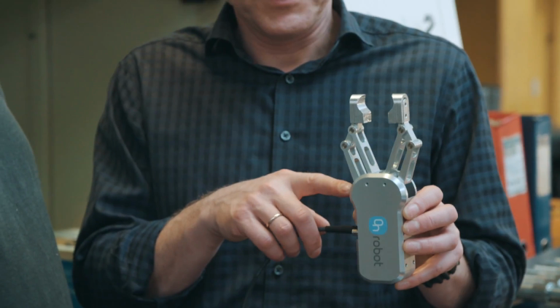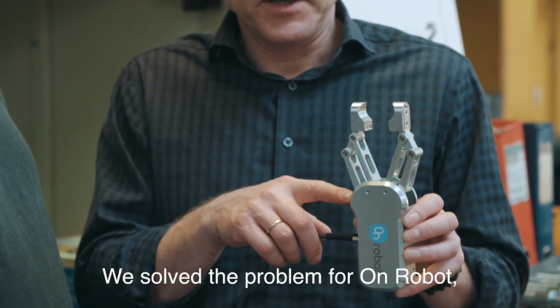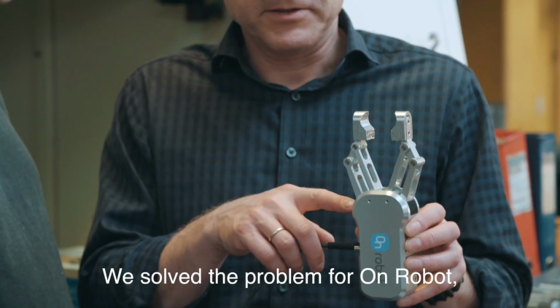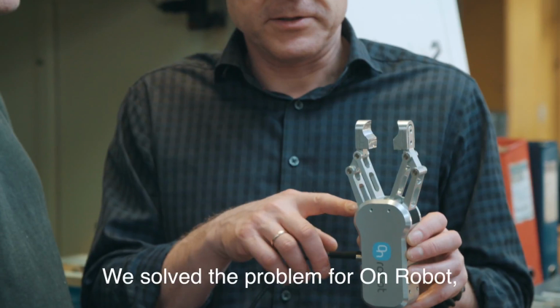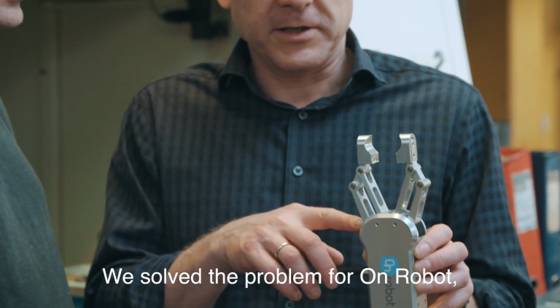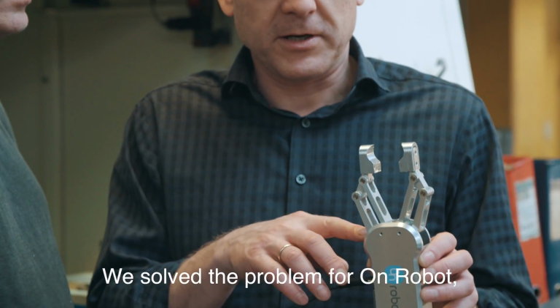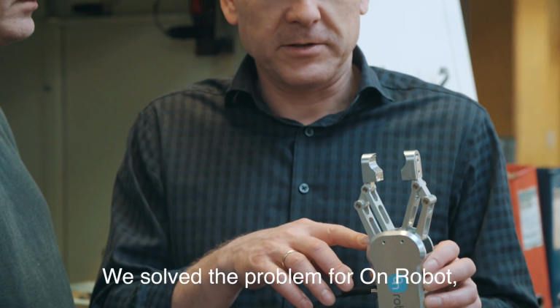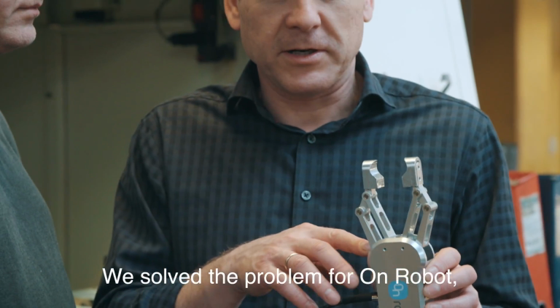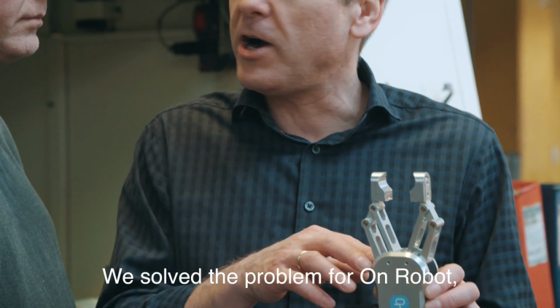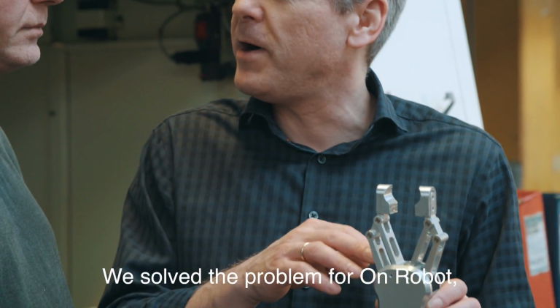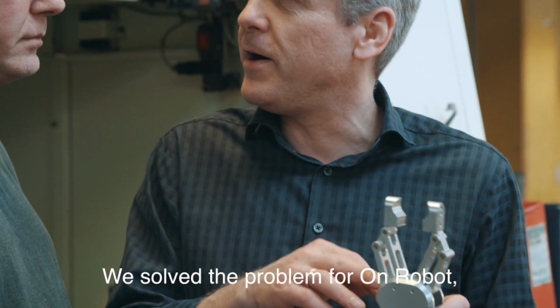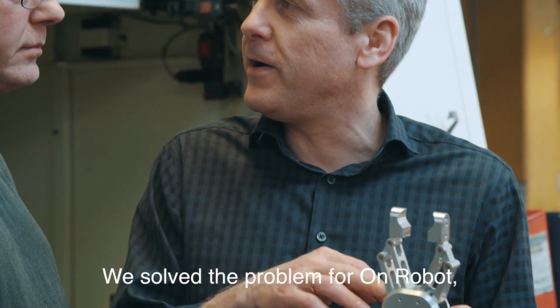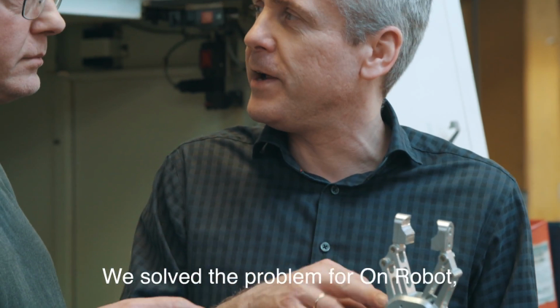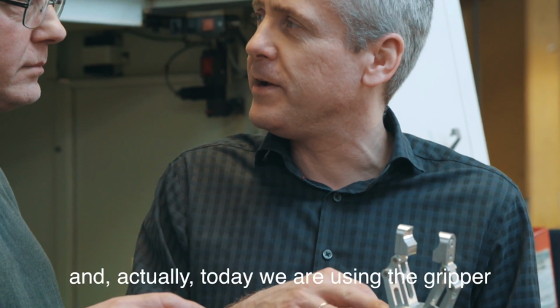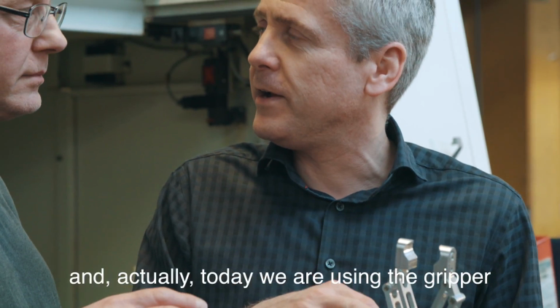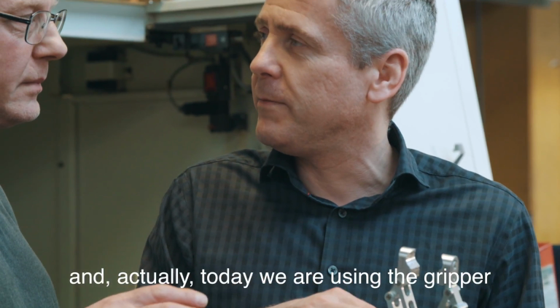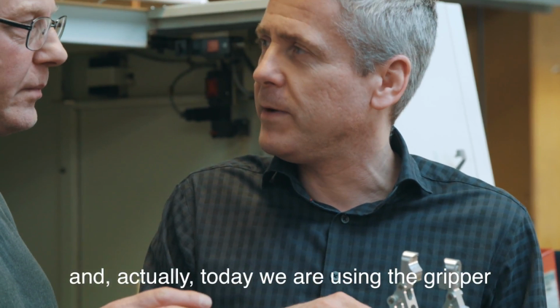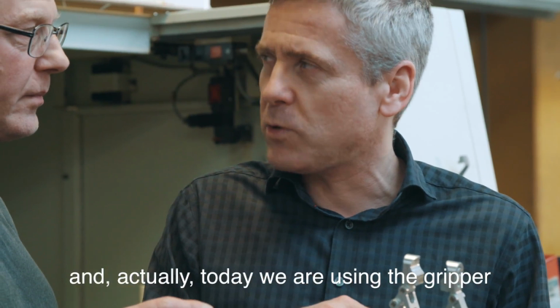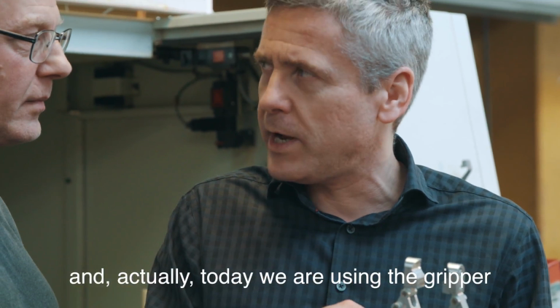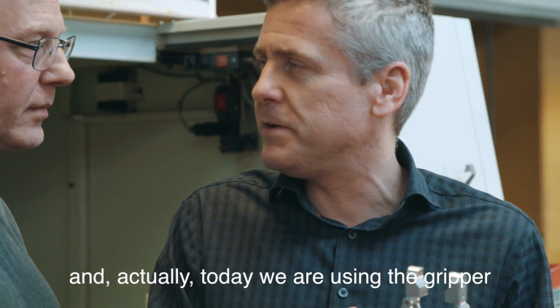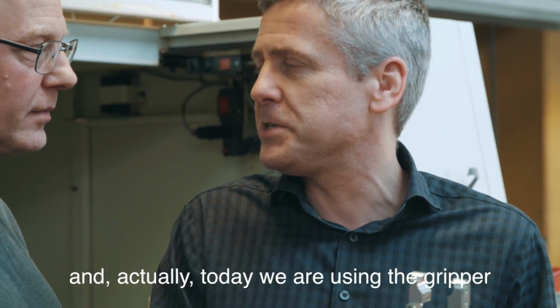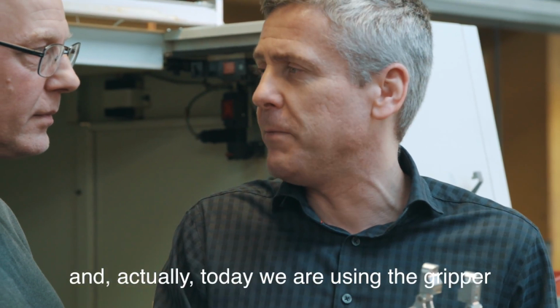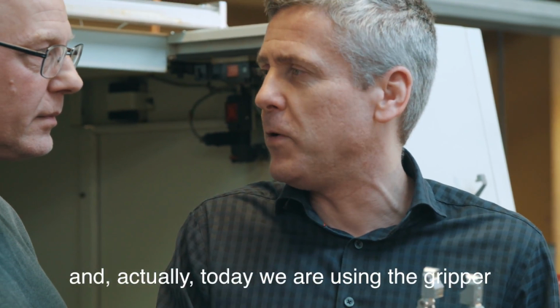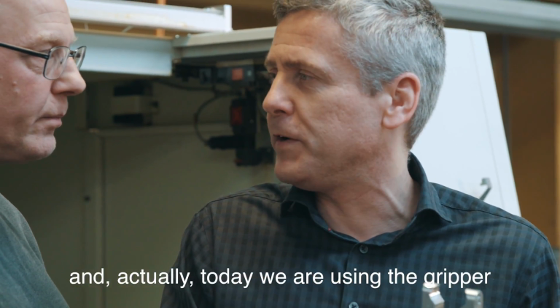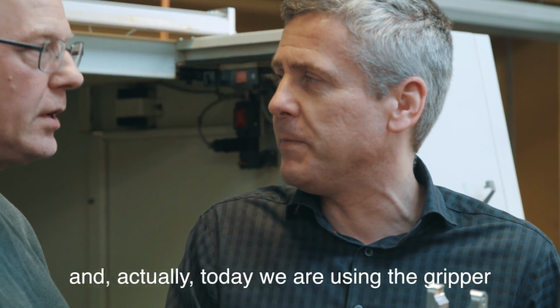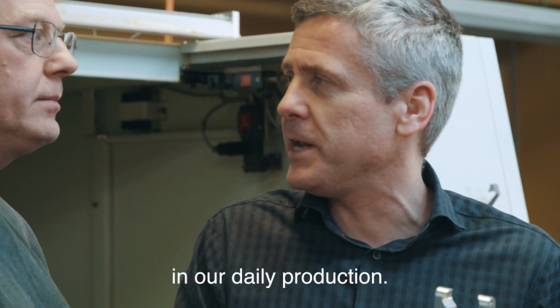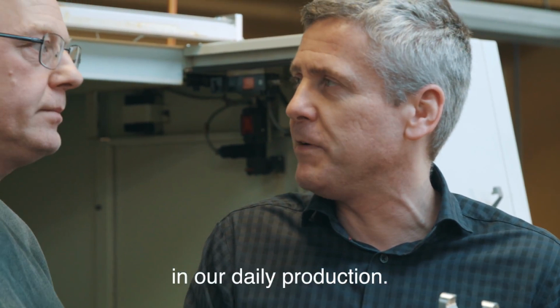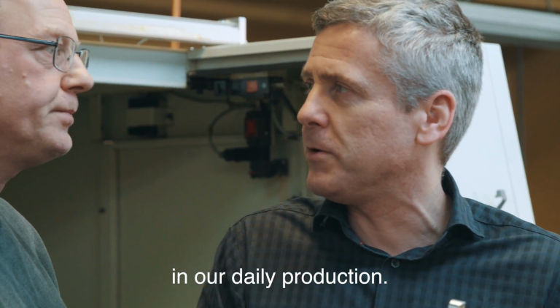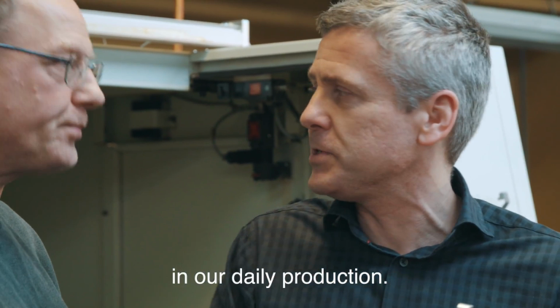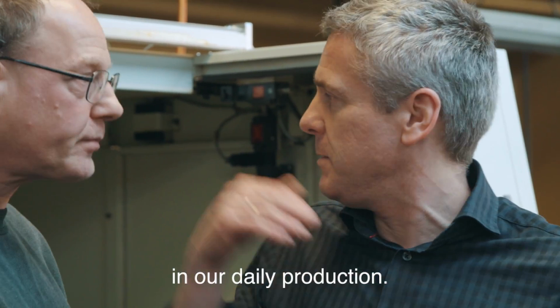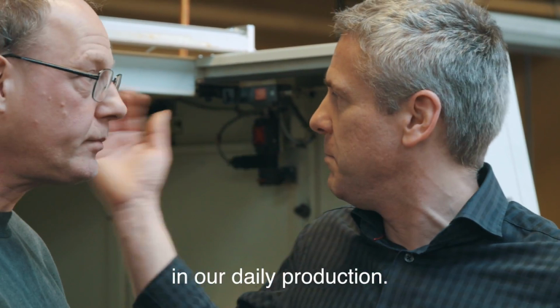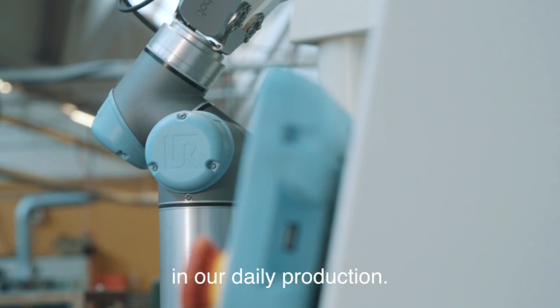We solved the problem for OnRobot and actually today we are using the gripper in our own daily production.